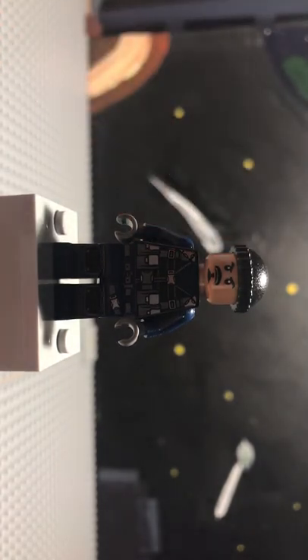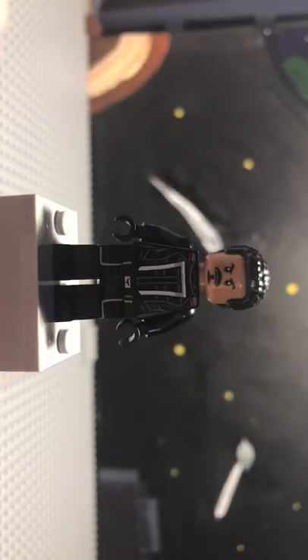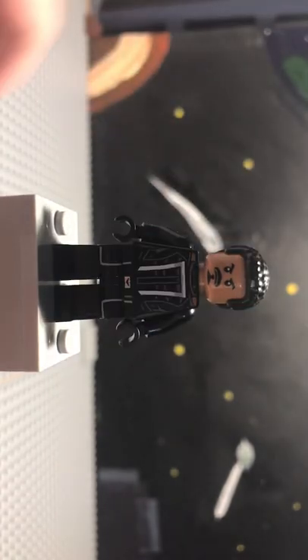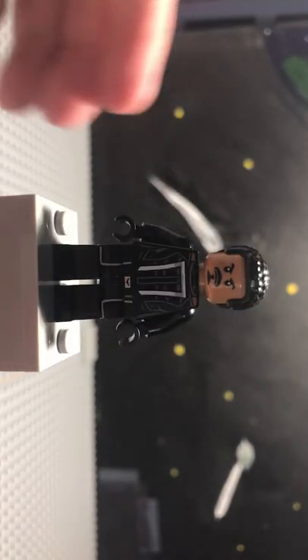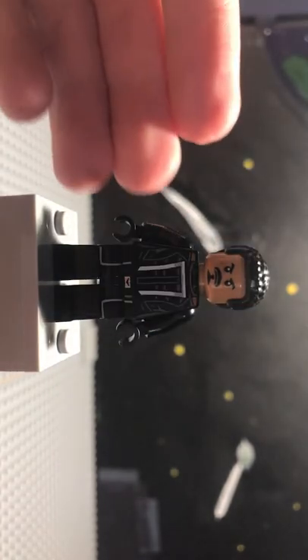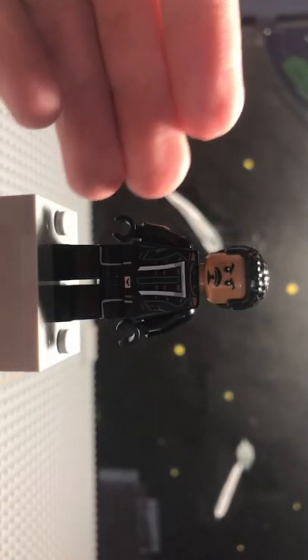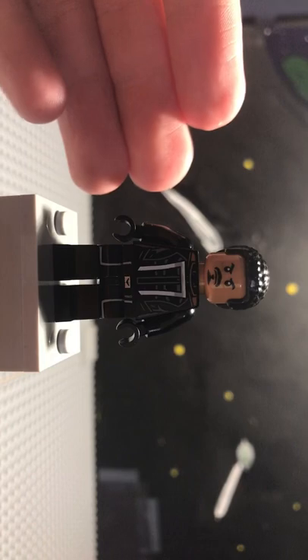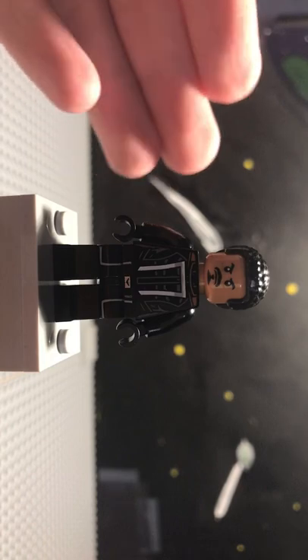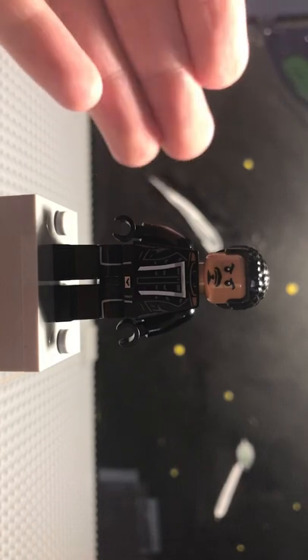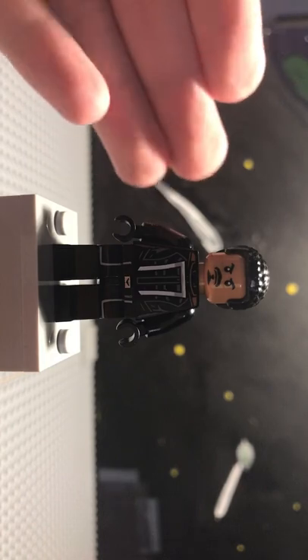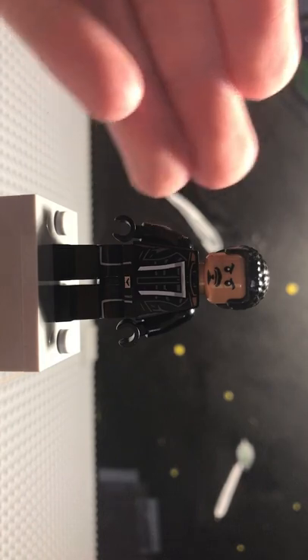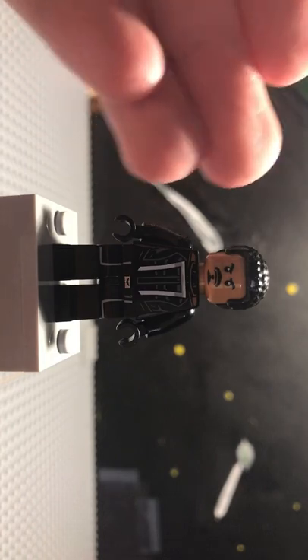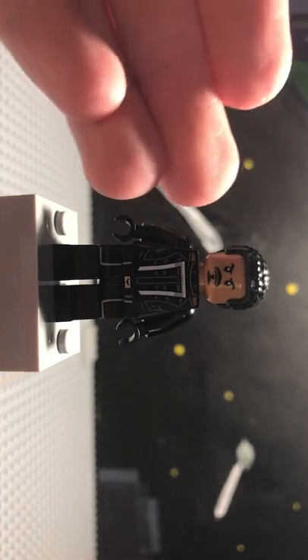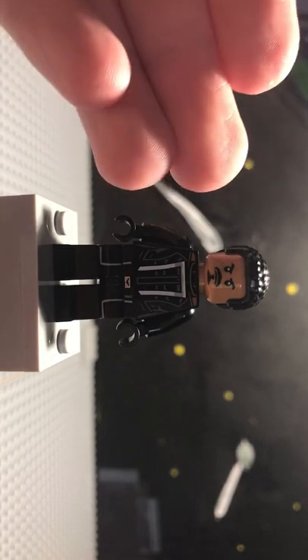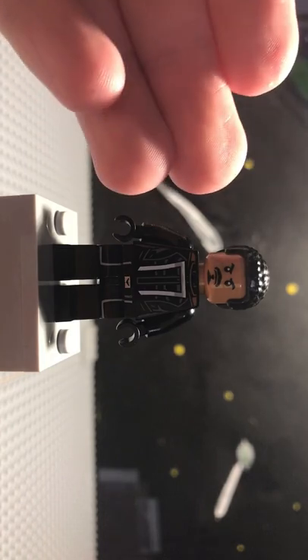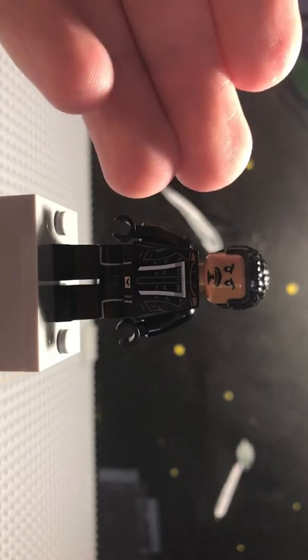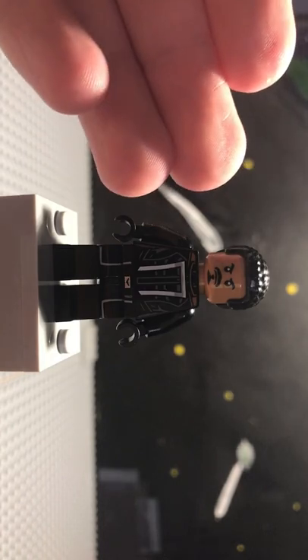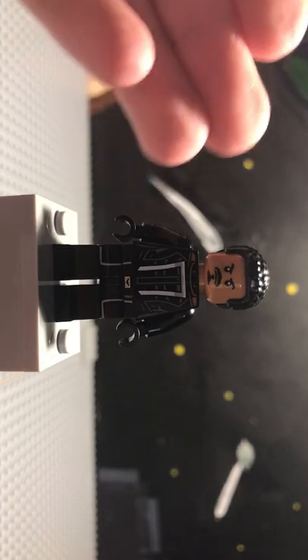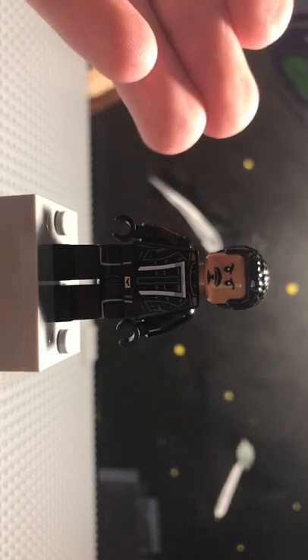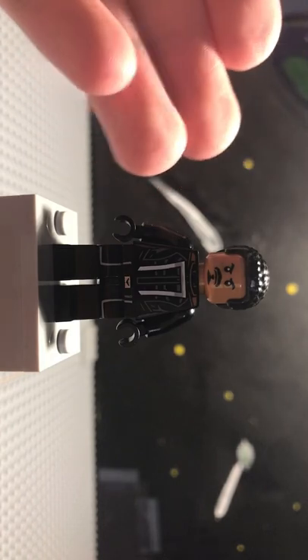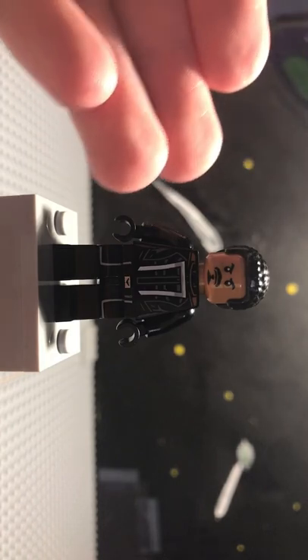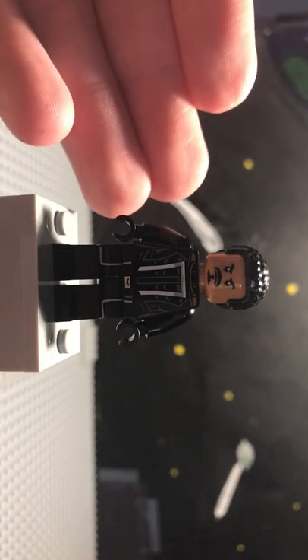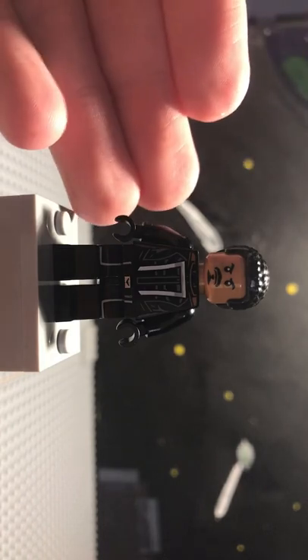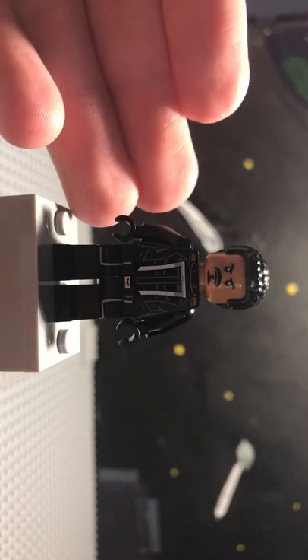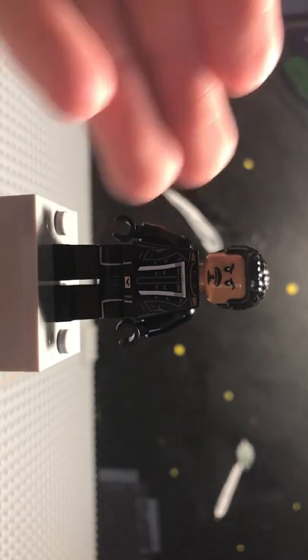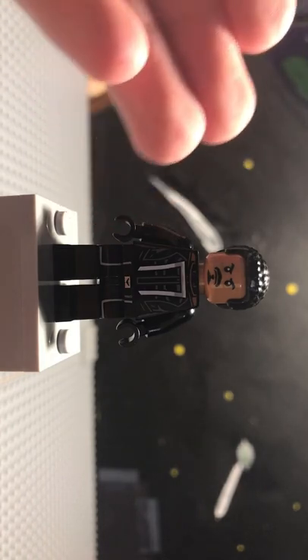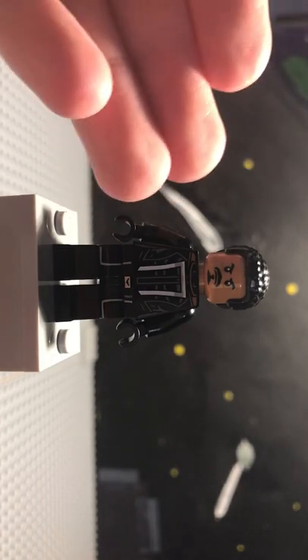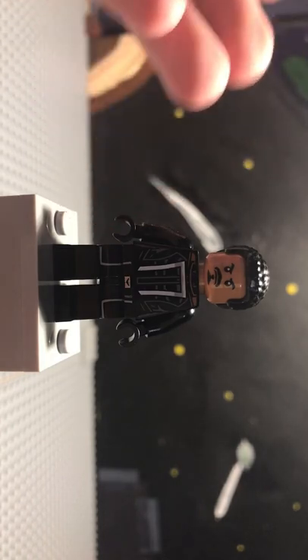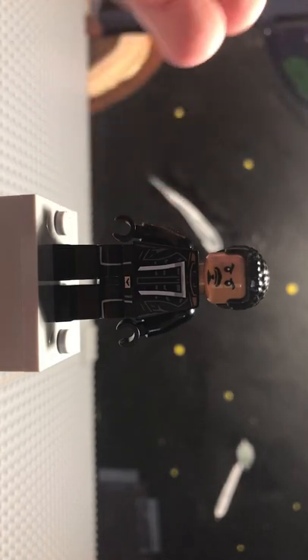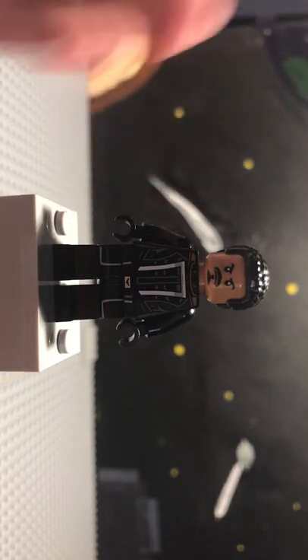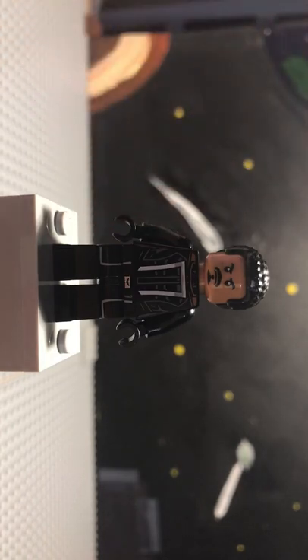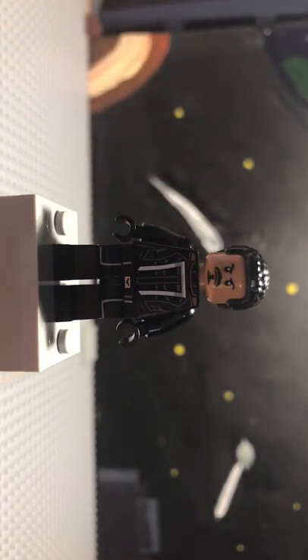Put all the pieces together, and there you have Robbie Reyes from Marvel Agents of S.H.I.E.L.D.